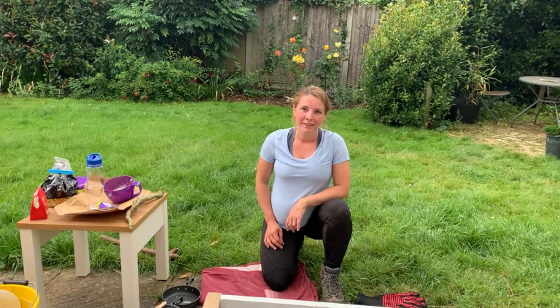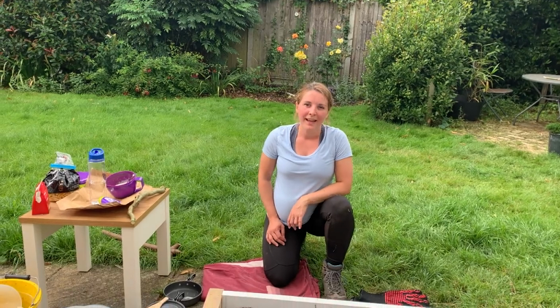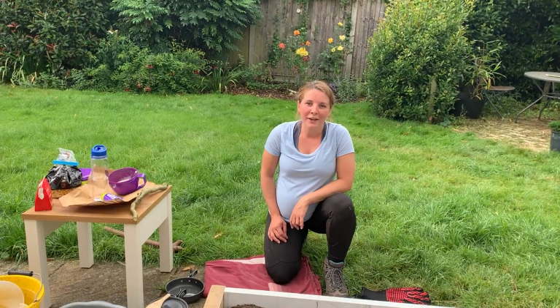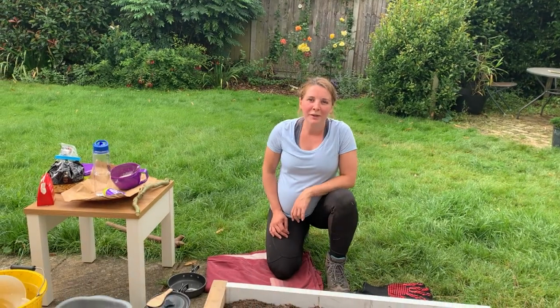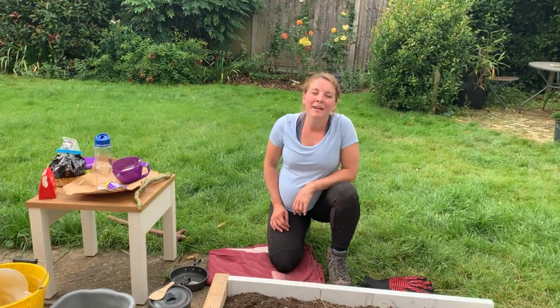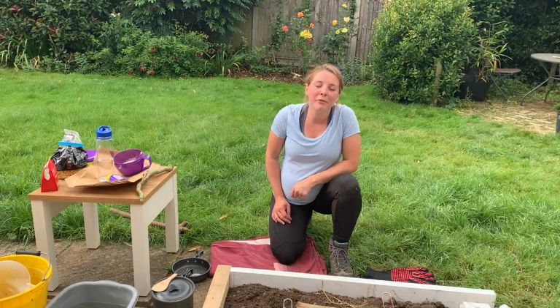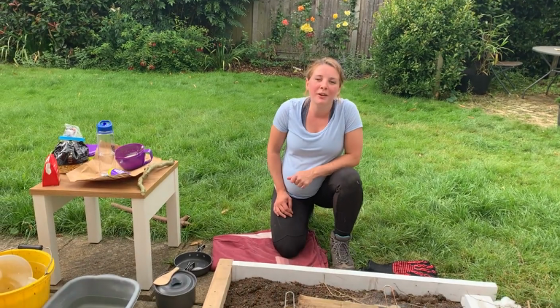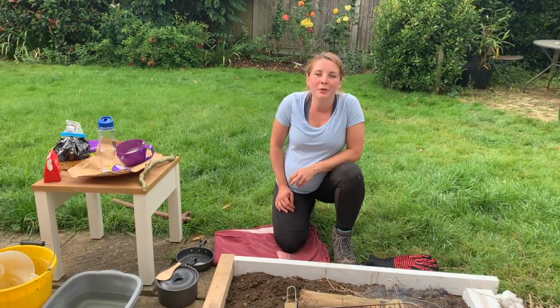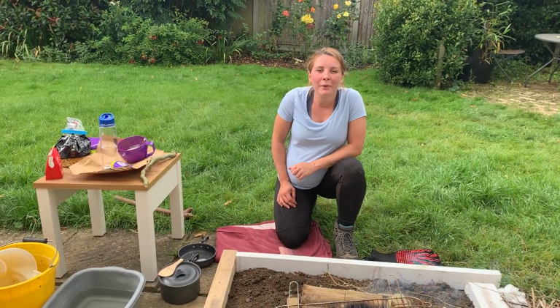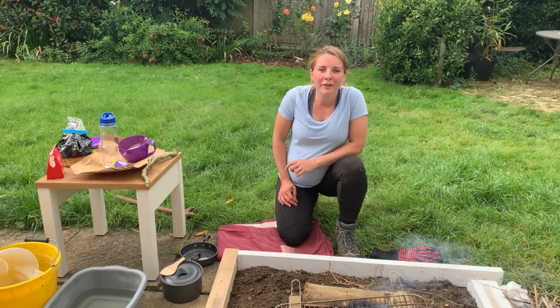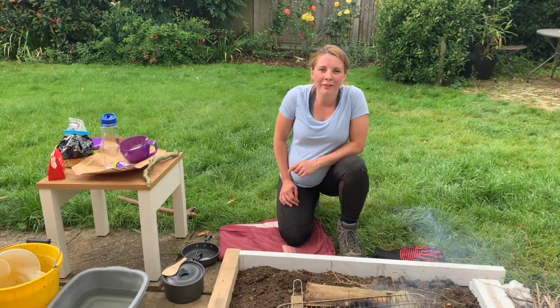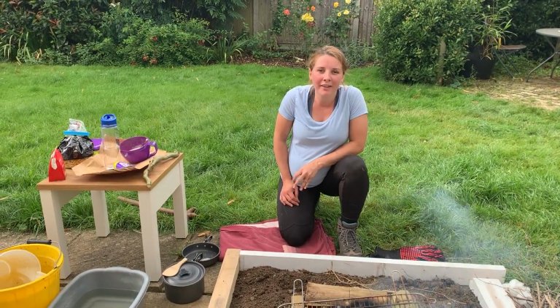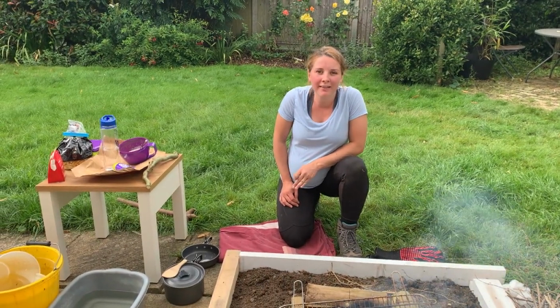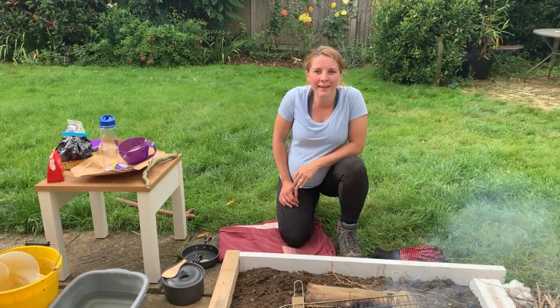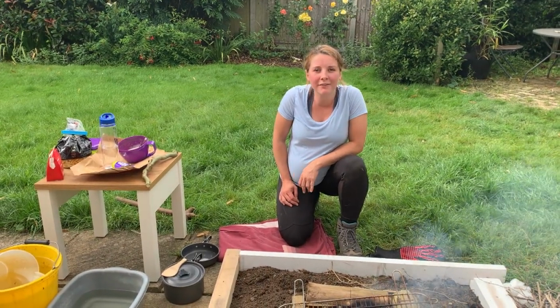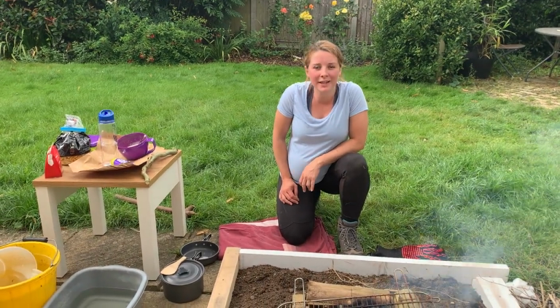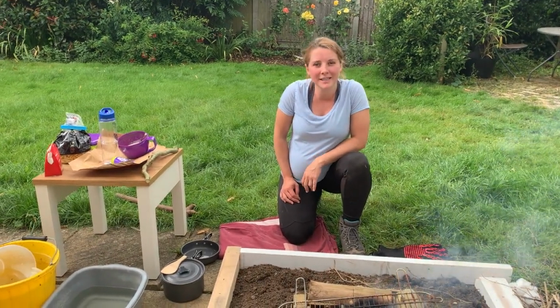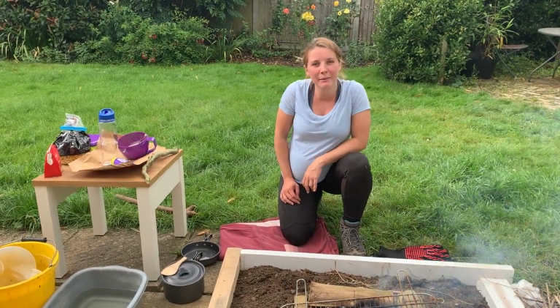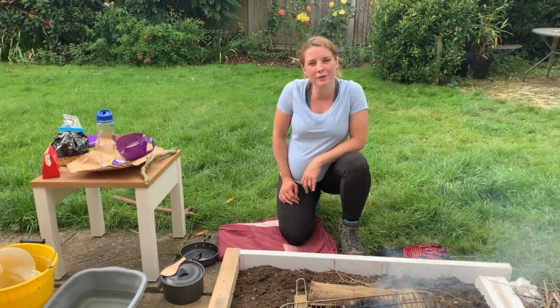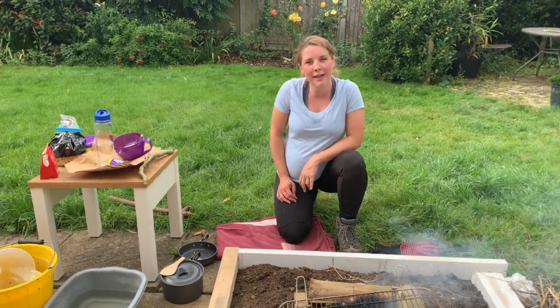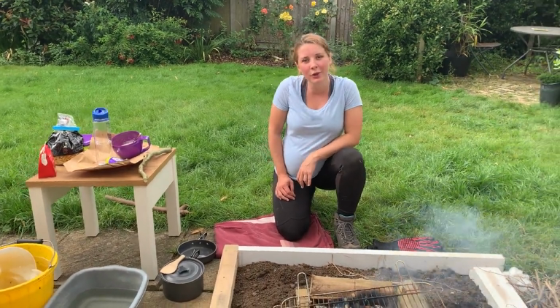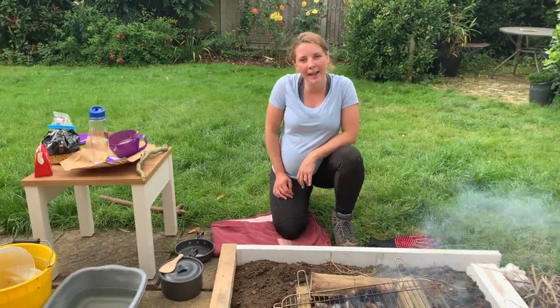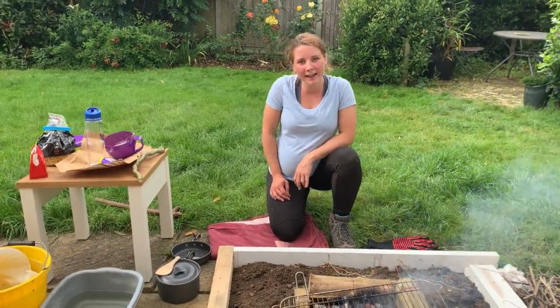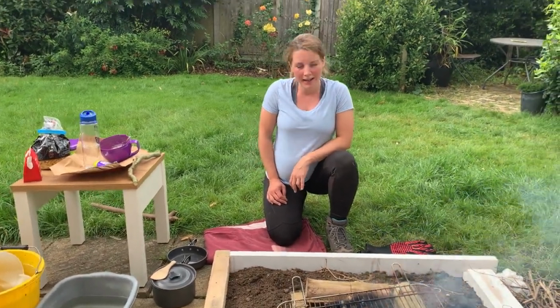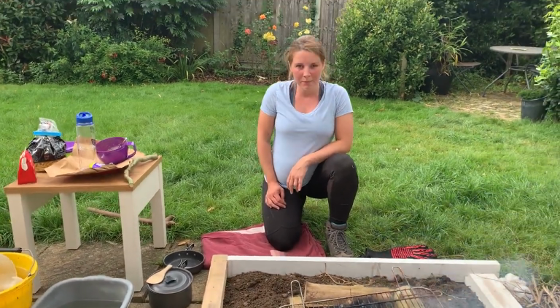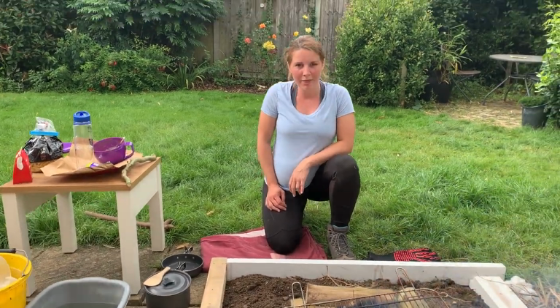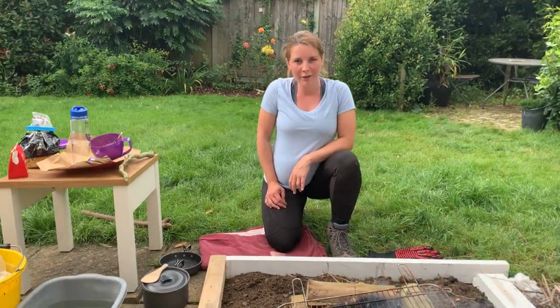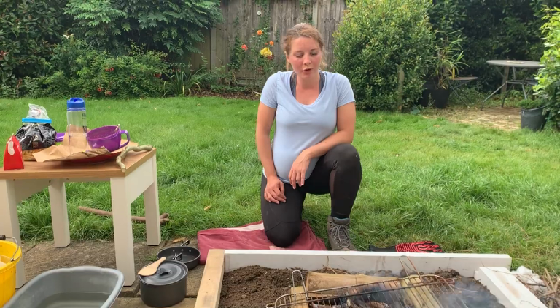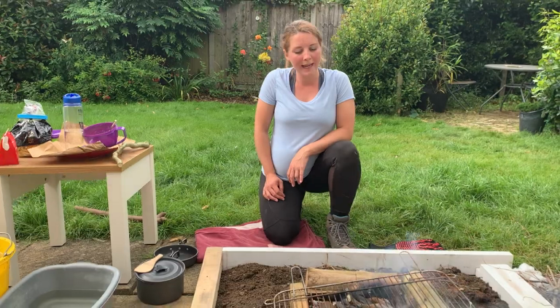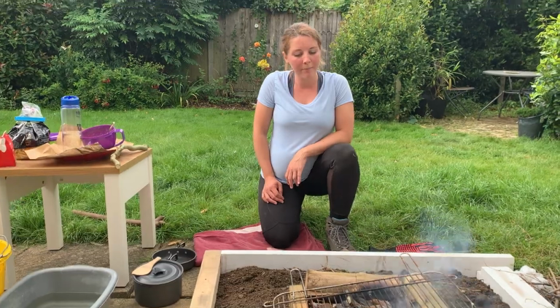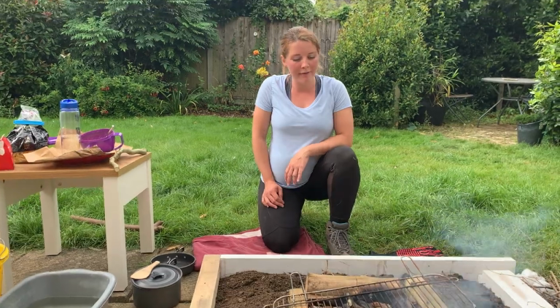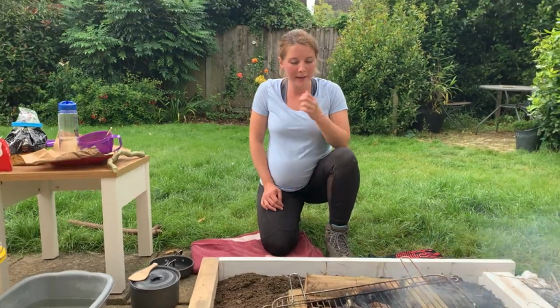Hello, my name is Rachel Haworth. This is a video to demonstrate cooking methods on a campfire.